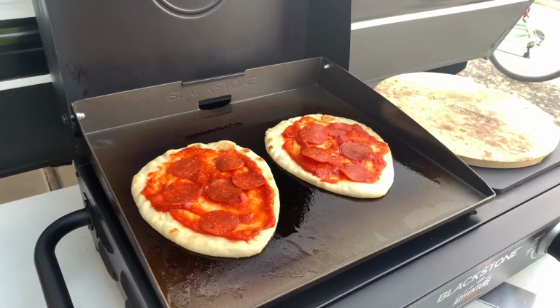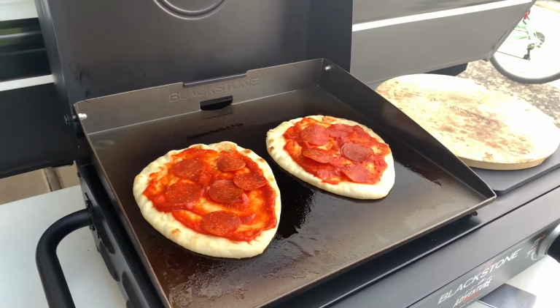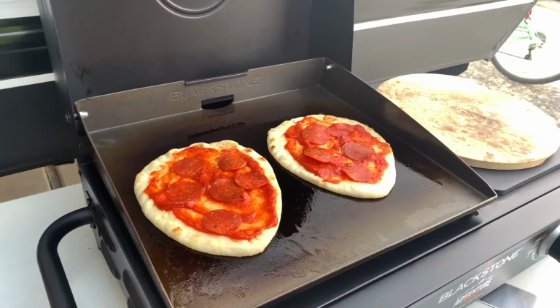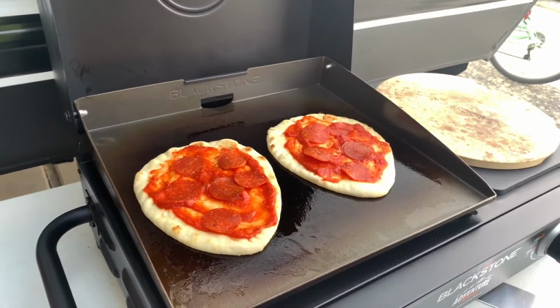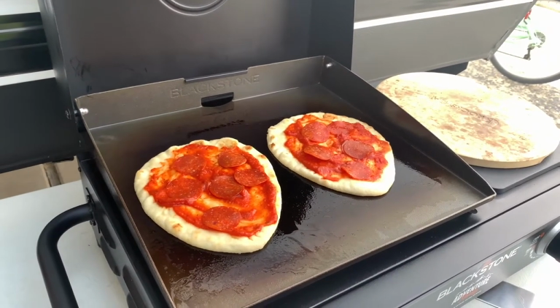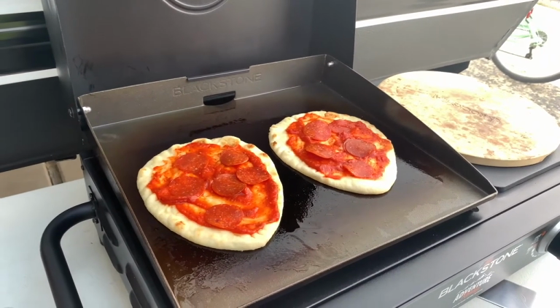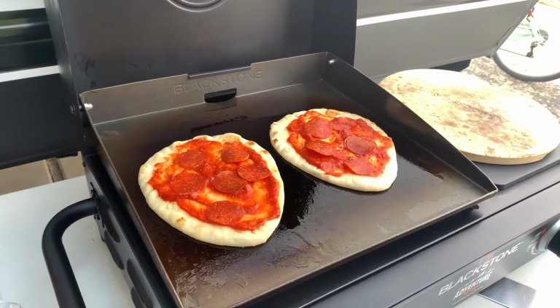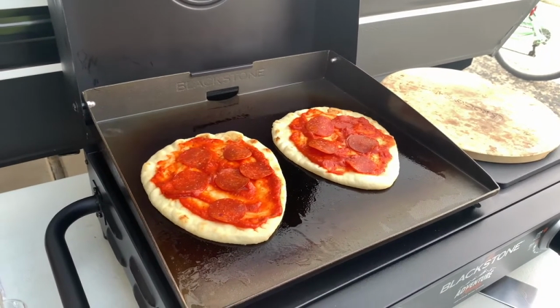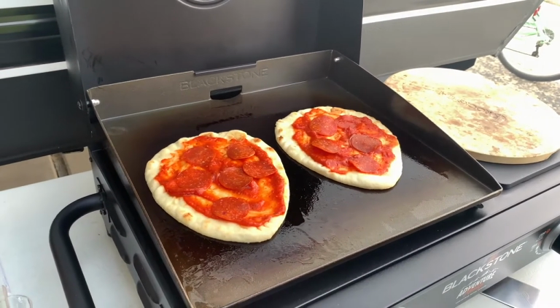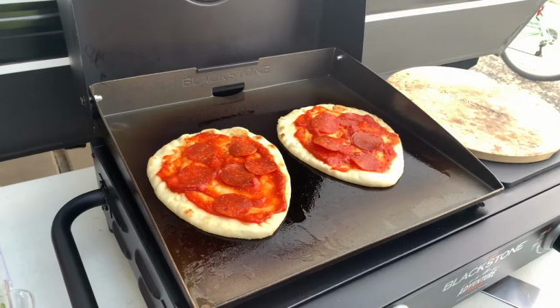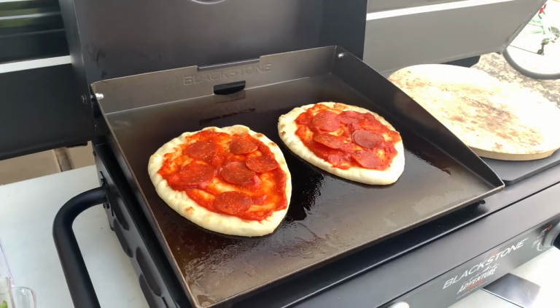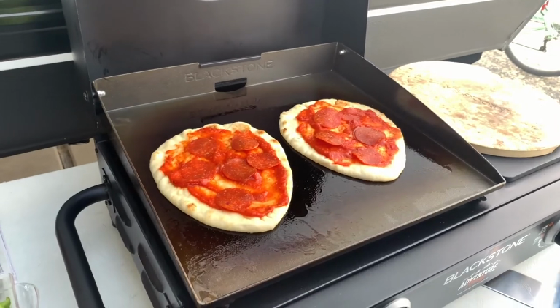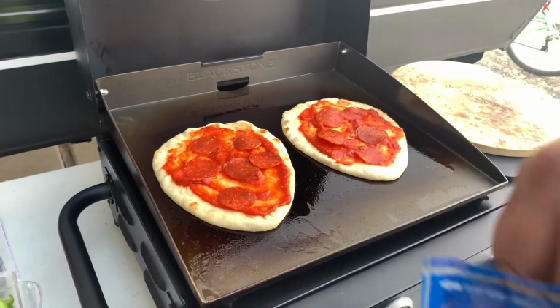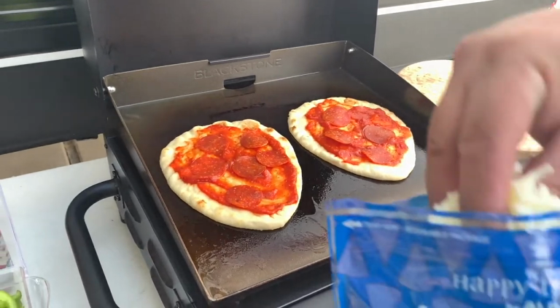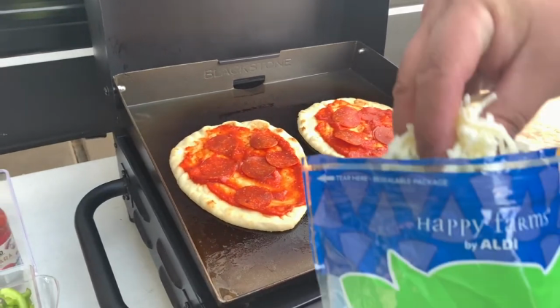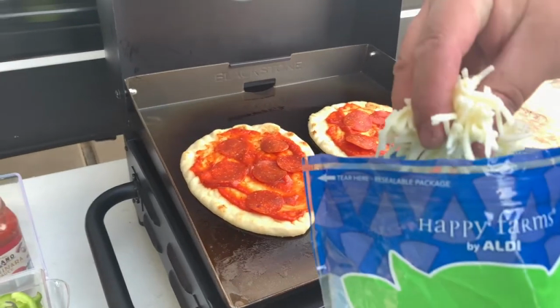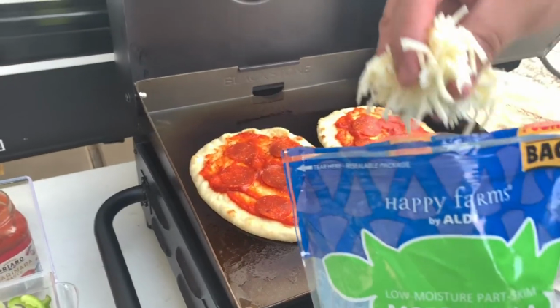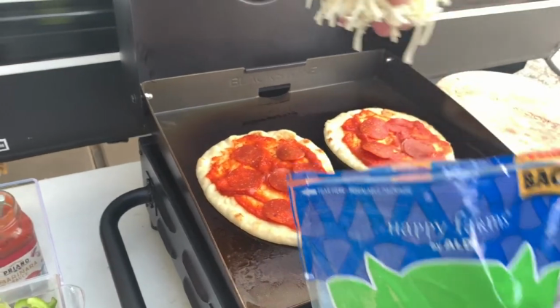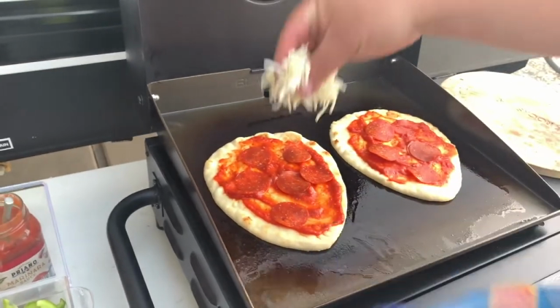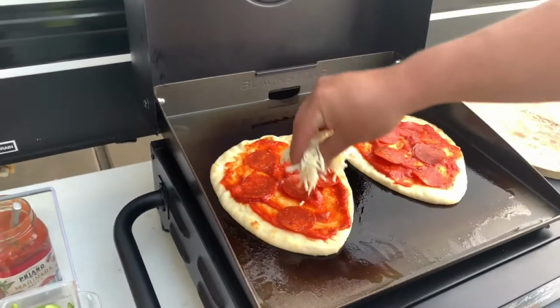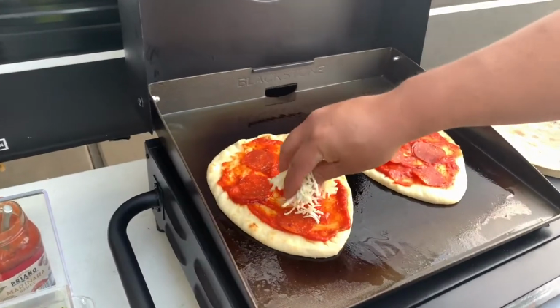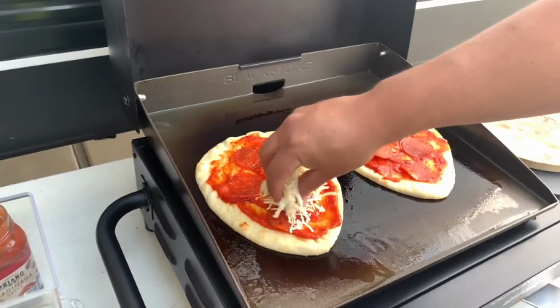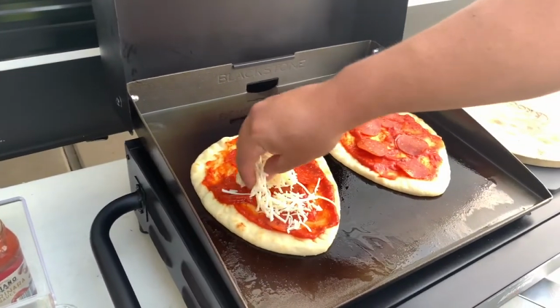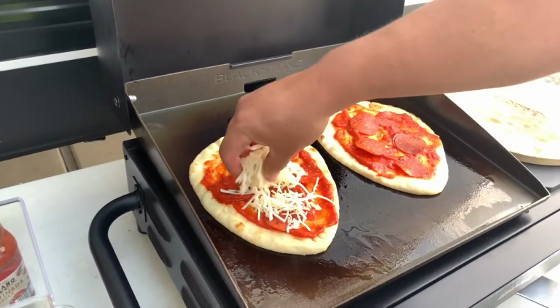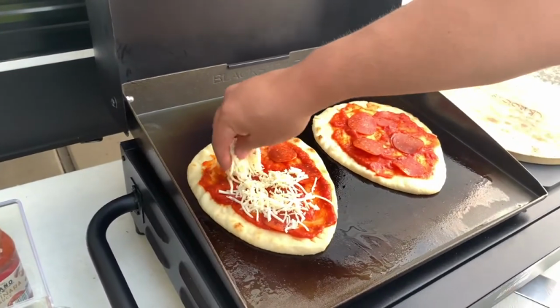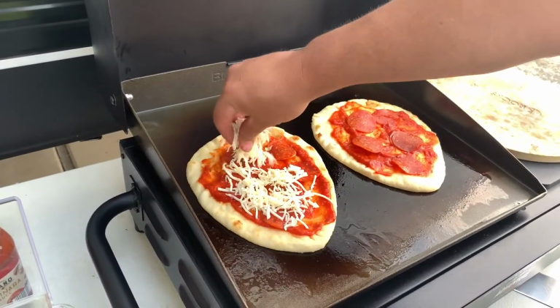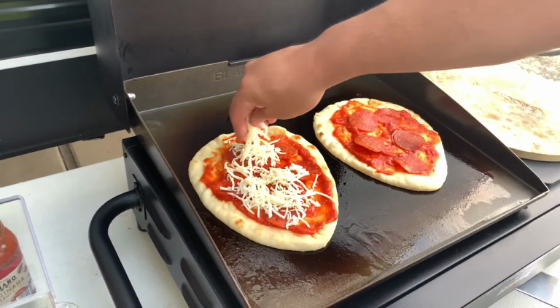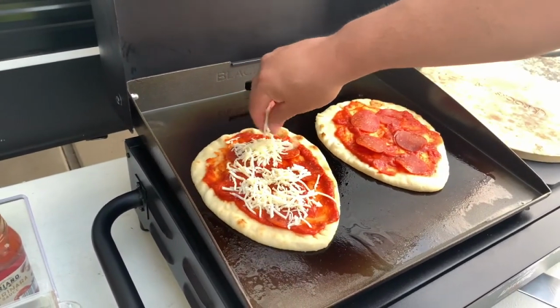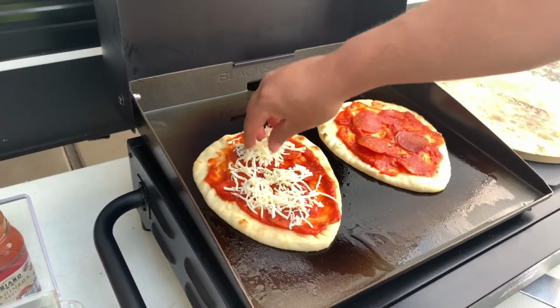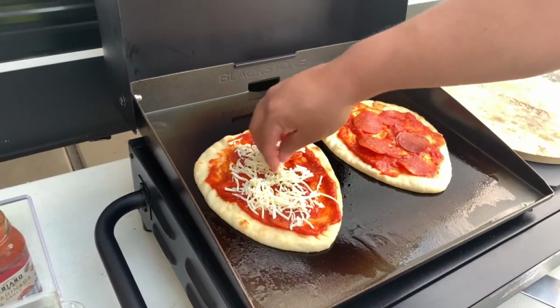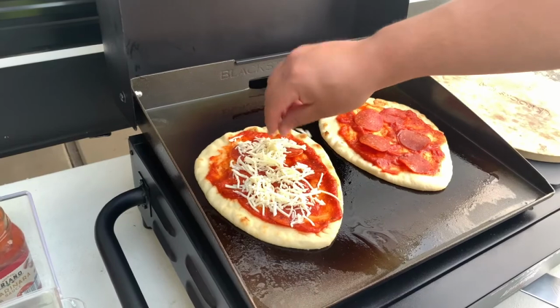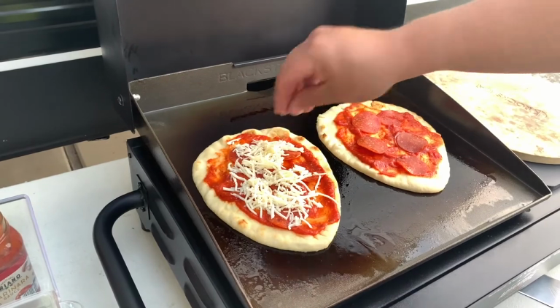Actually guys, I forgot to put the cheese first. I think you might want to put the cheese first, but it's okay. It's not going to do anything.